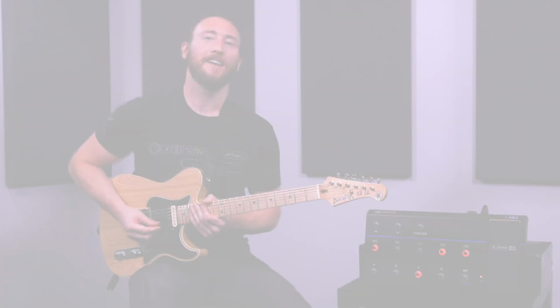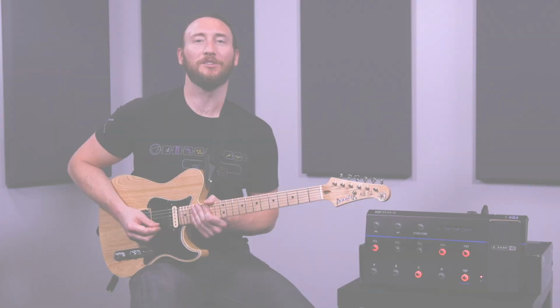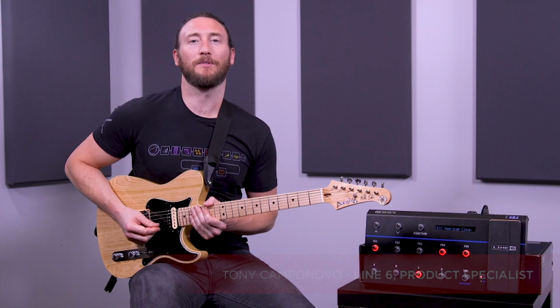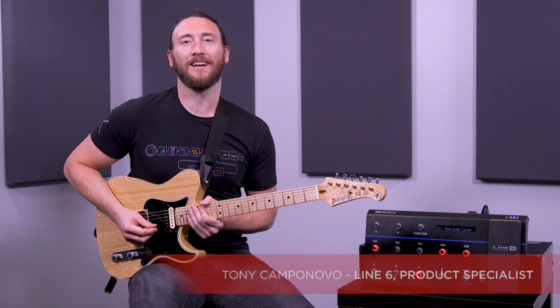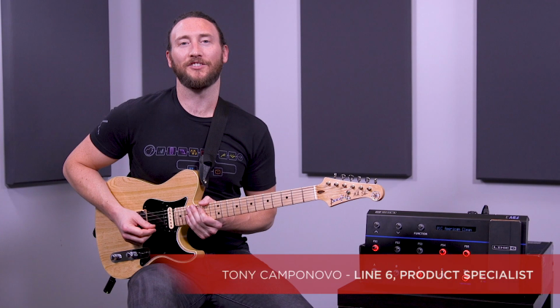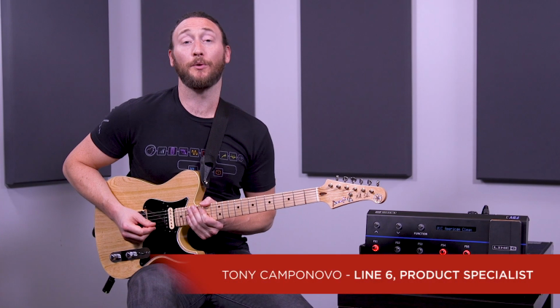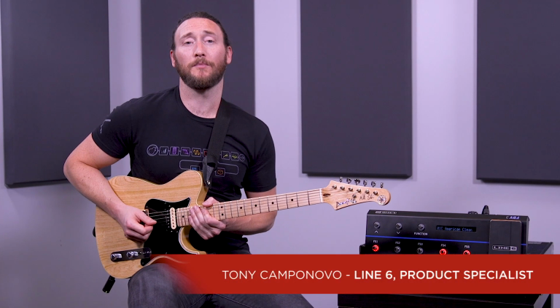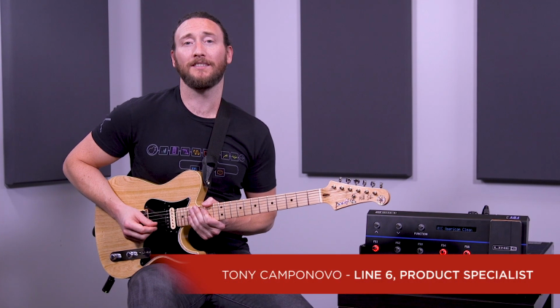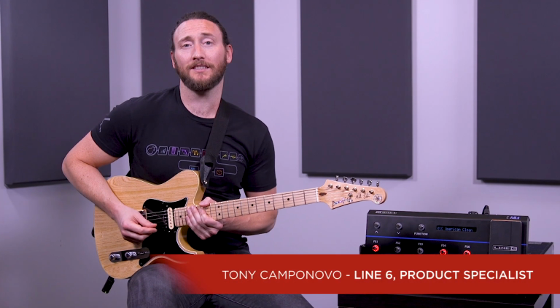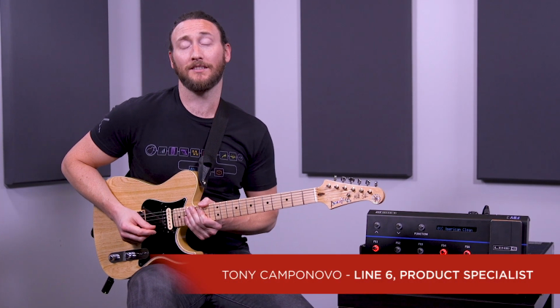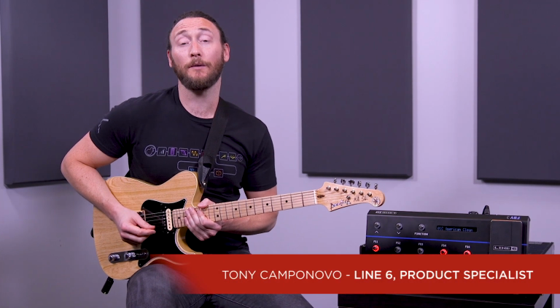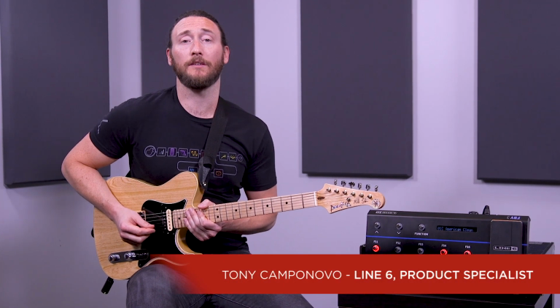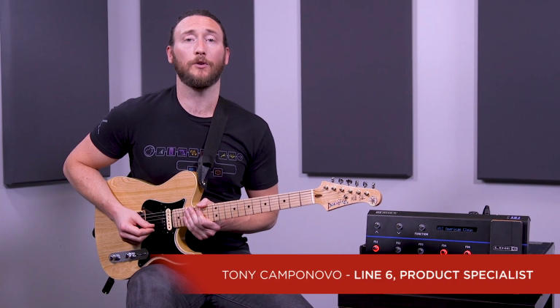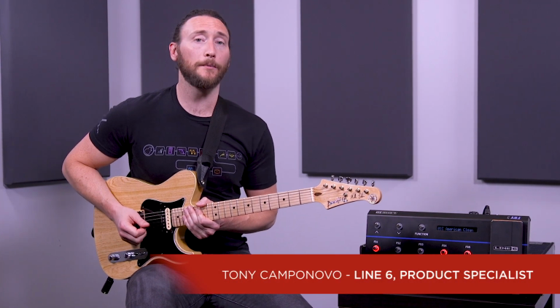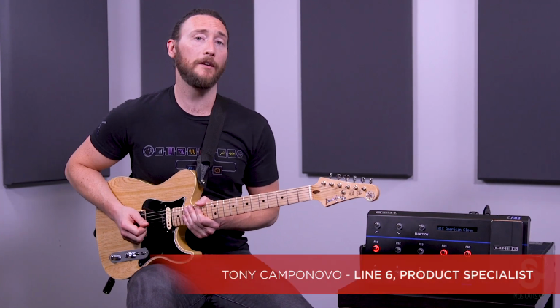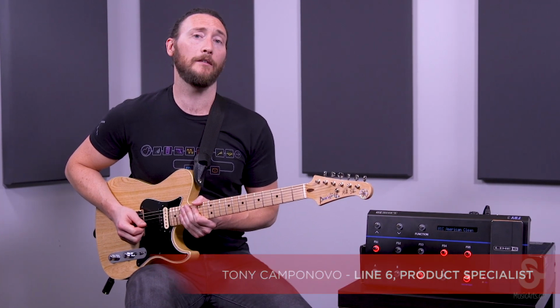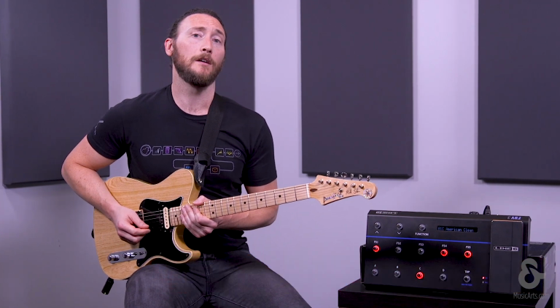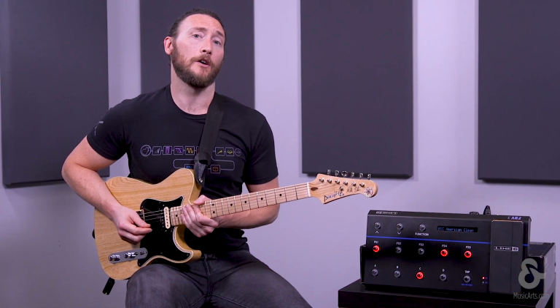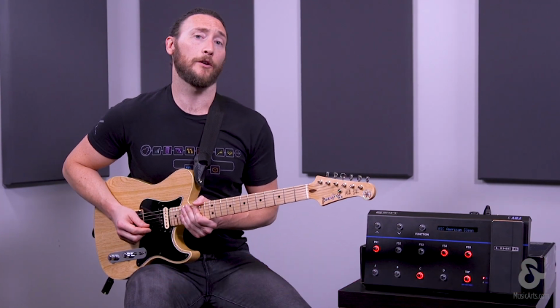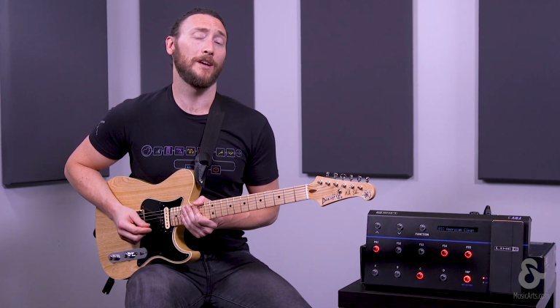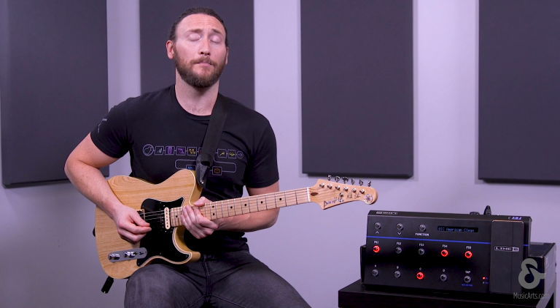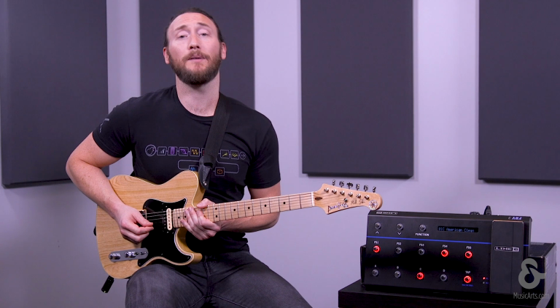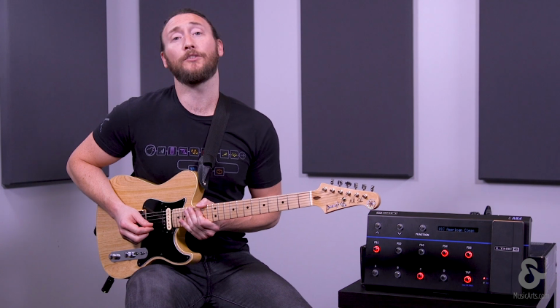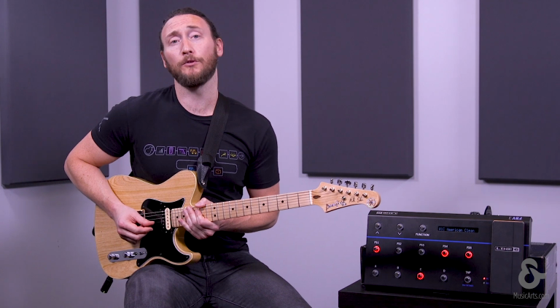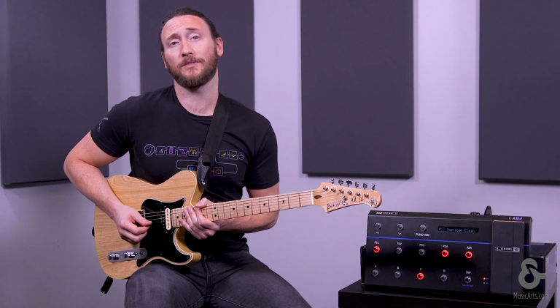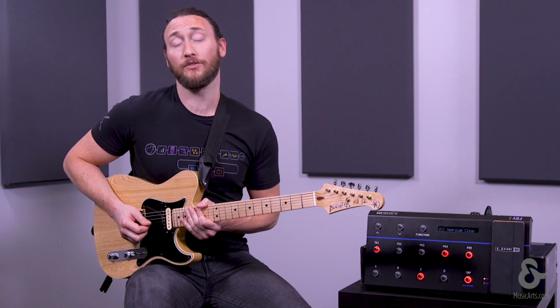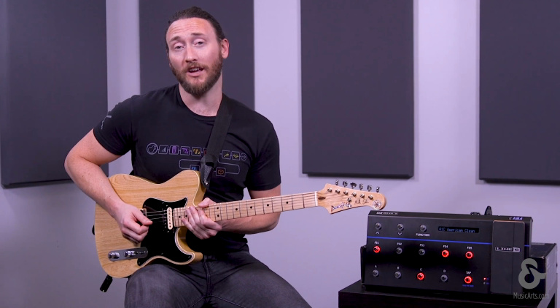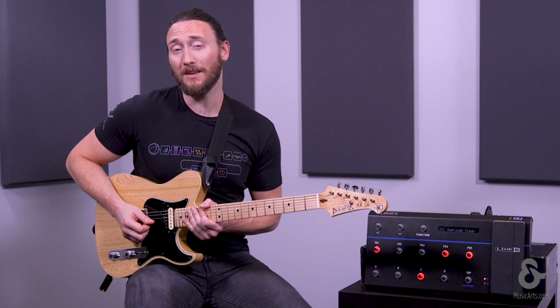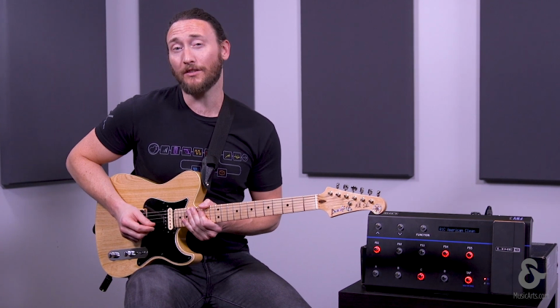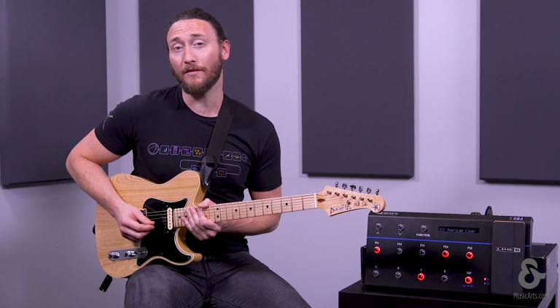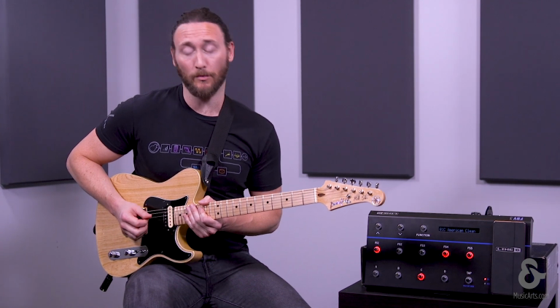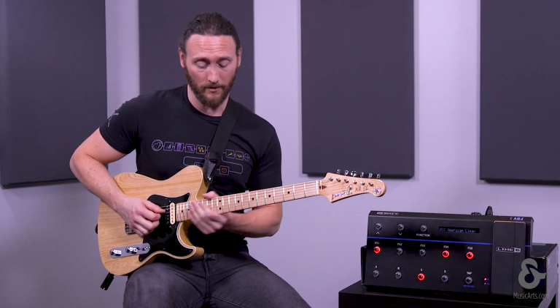Hey, what's up everybody? This is Tony from Line 6, and today I want to give you a quick rundown on how to create and playback your loops using the FBV3 floorboard.